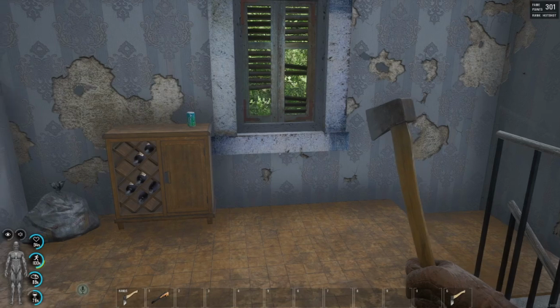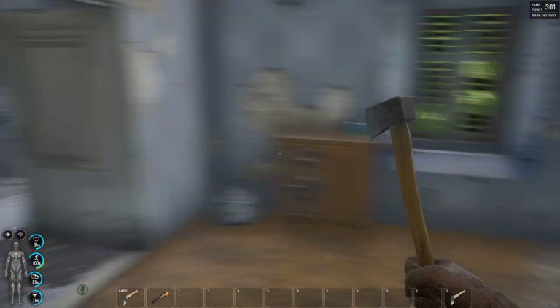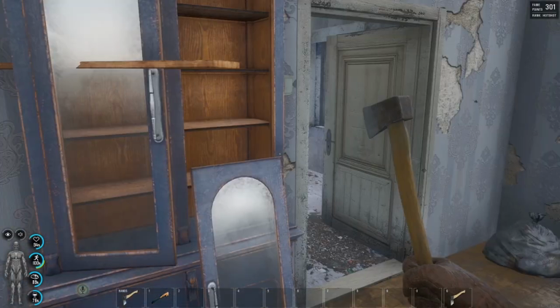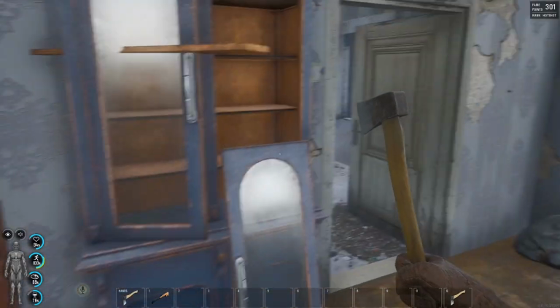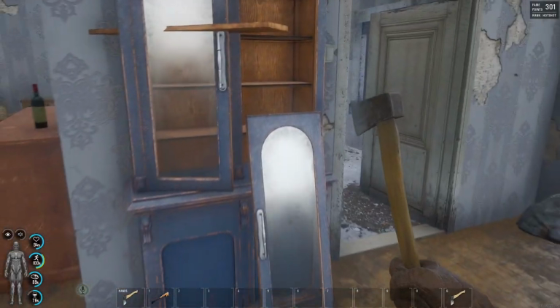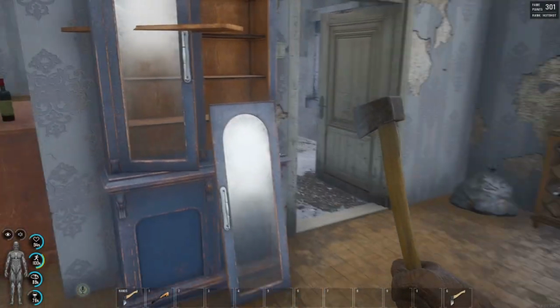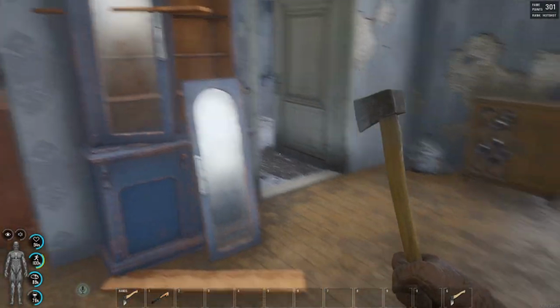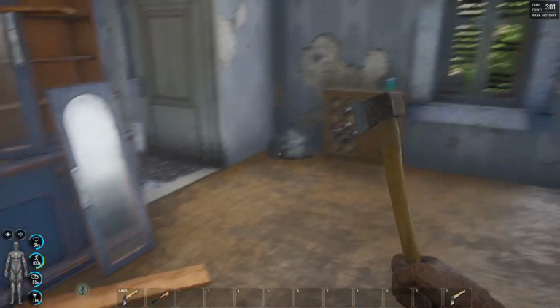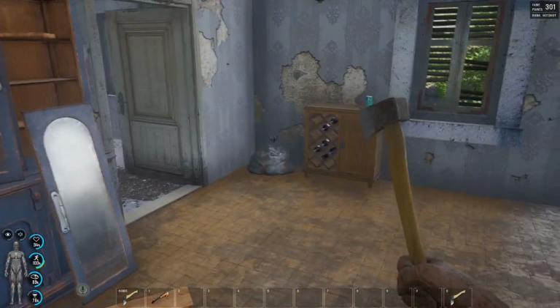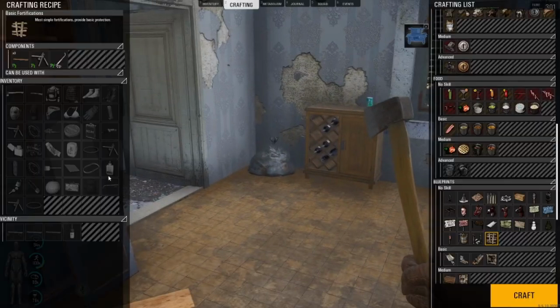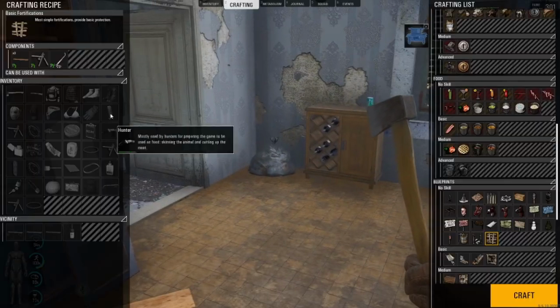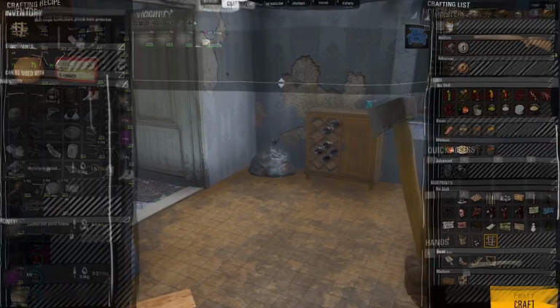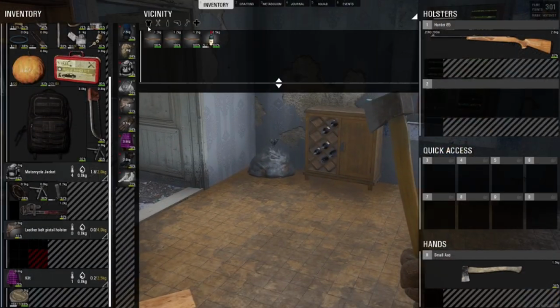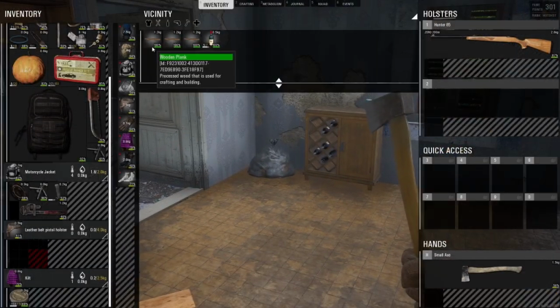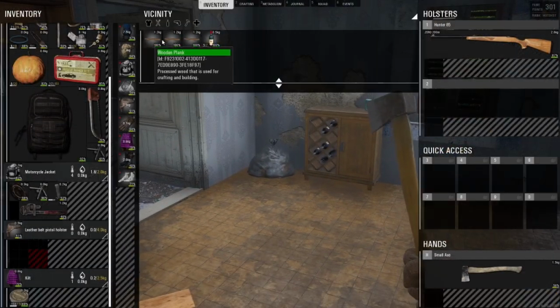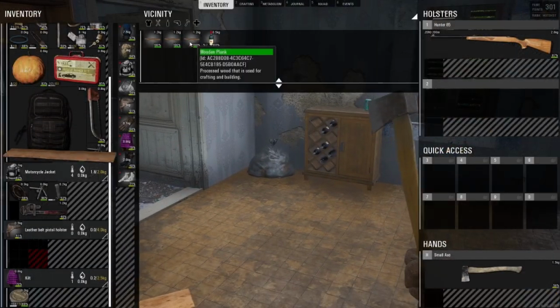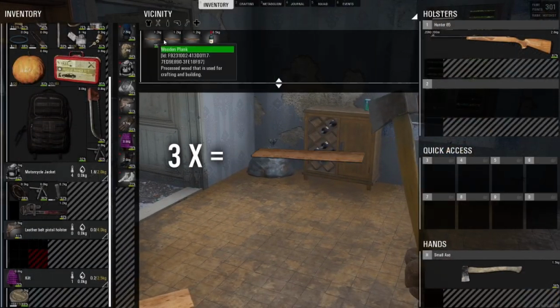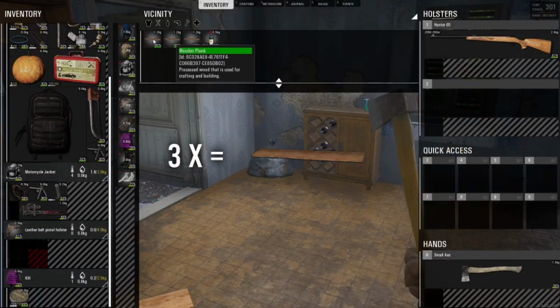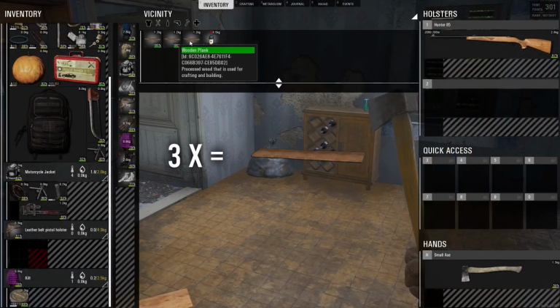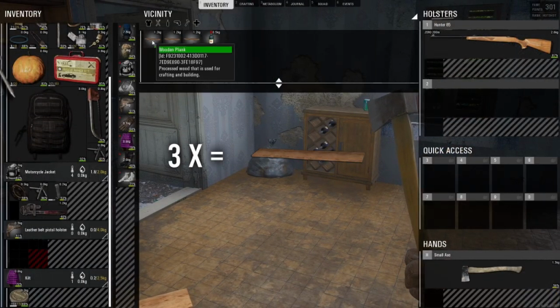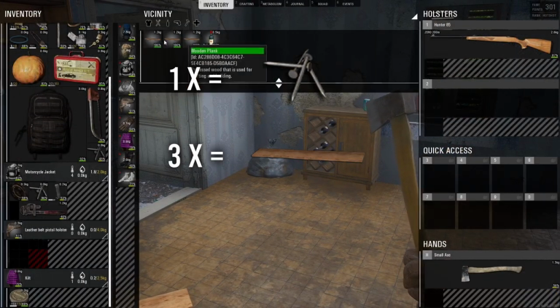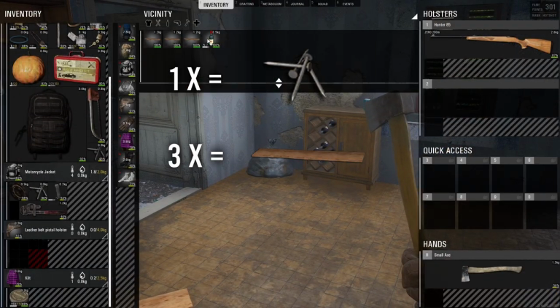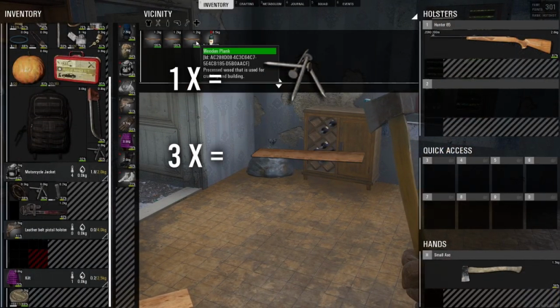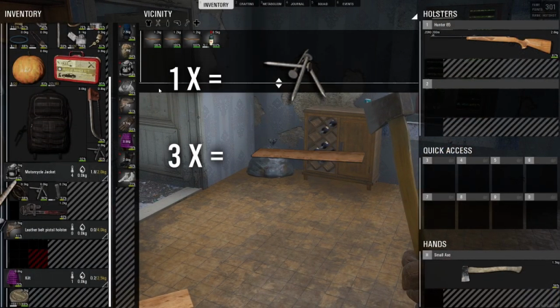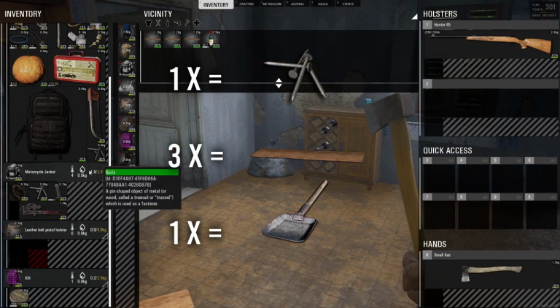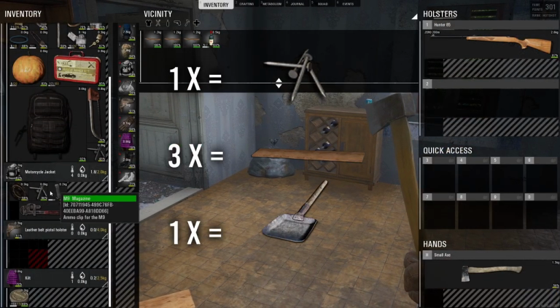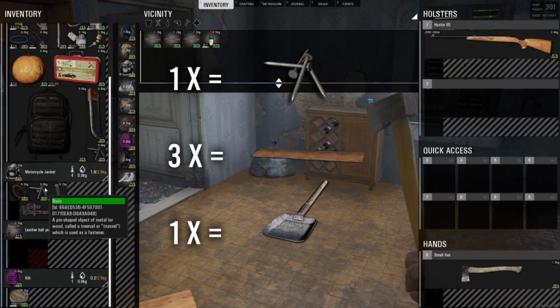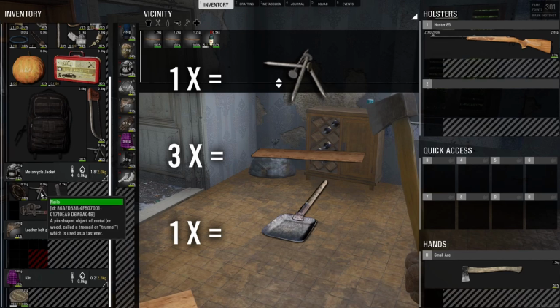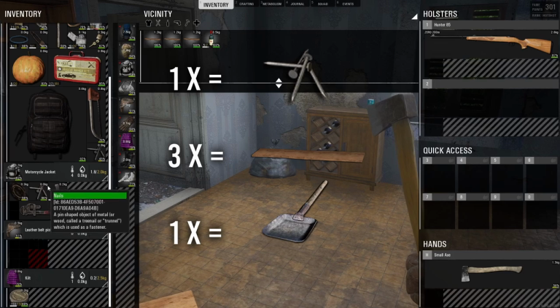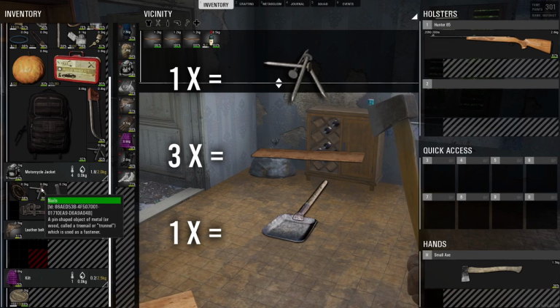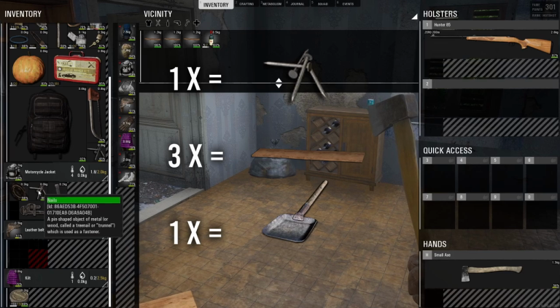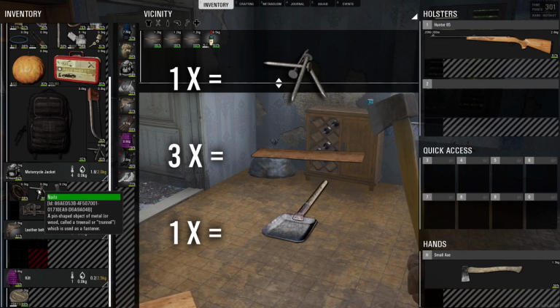This is how to board up windows in SCUM. You're going to need three planks, one nail, and a tool such as a spade or pitchfork.